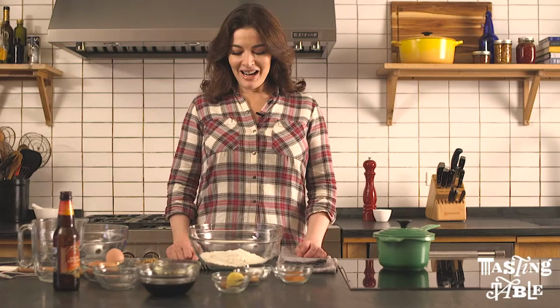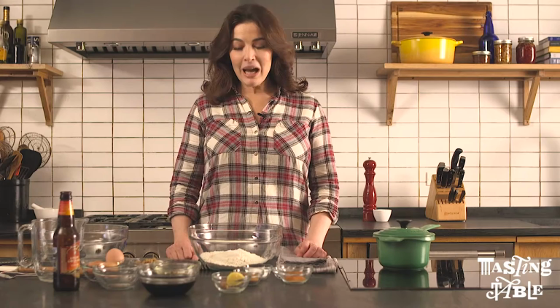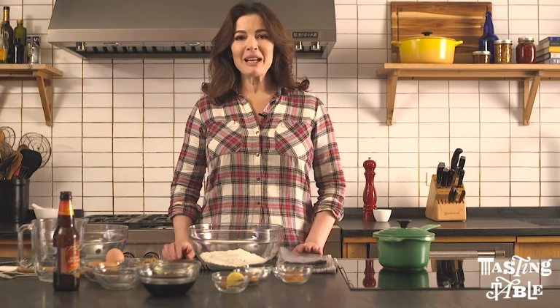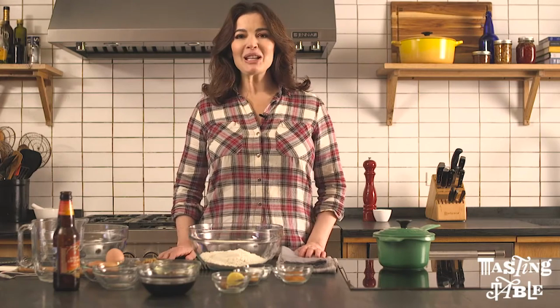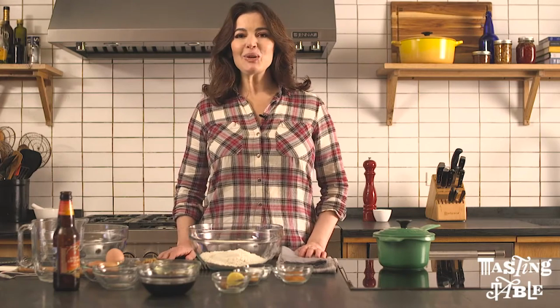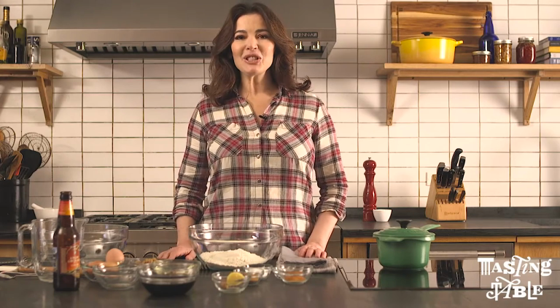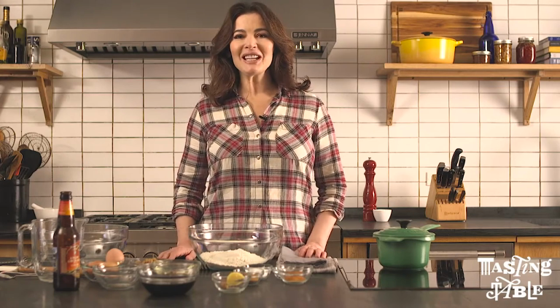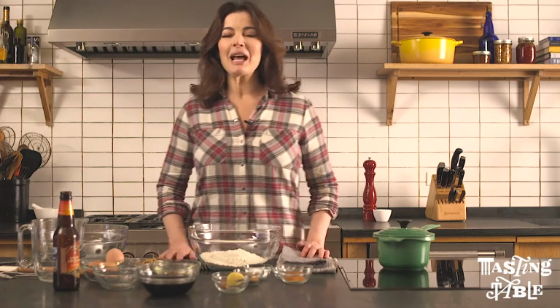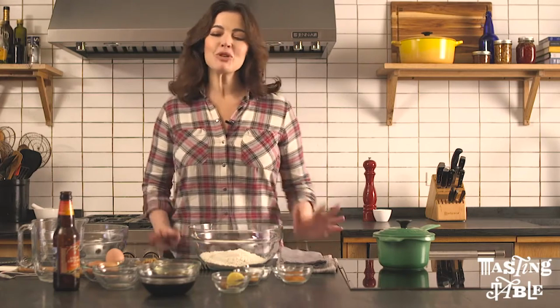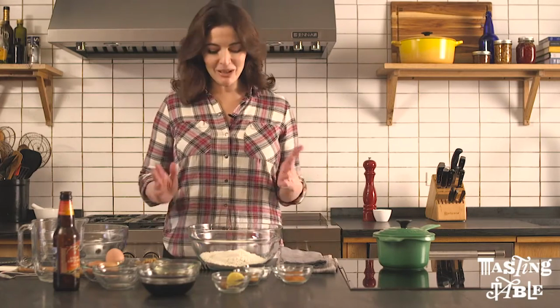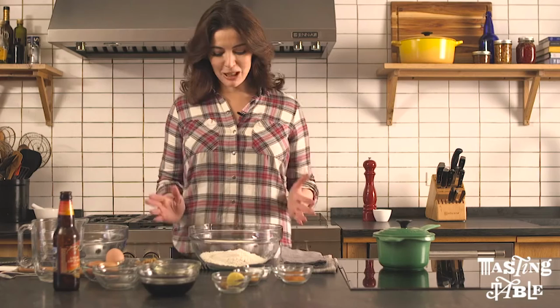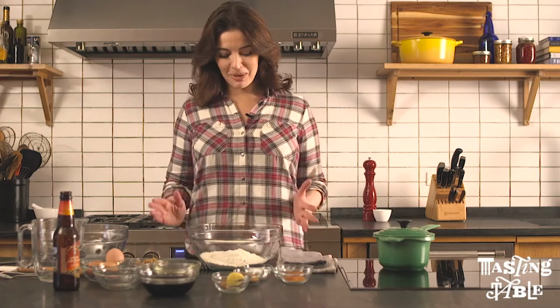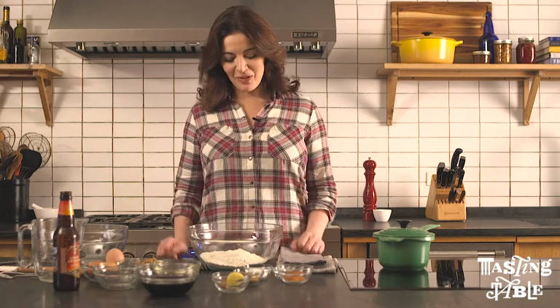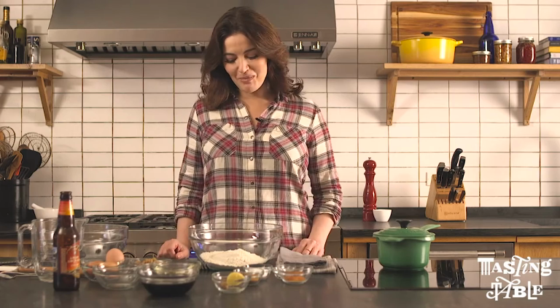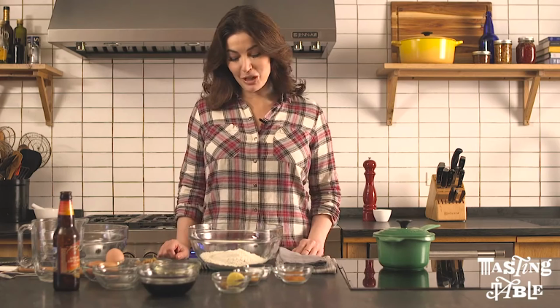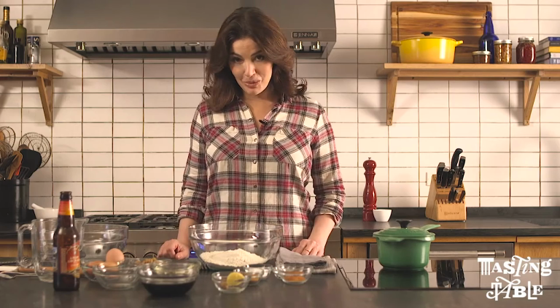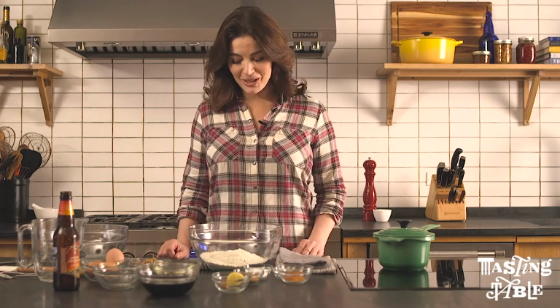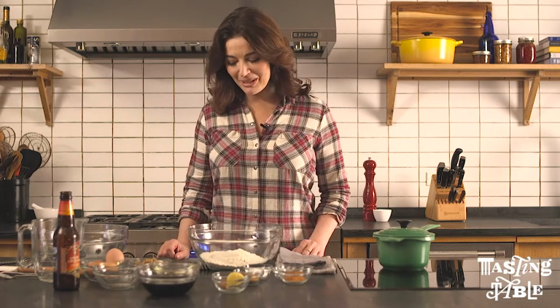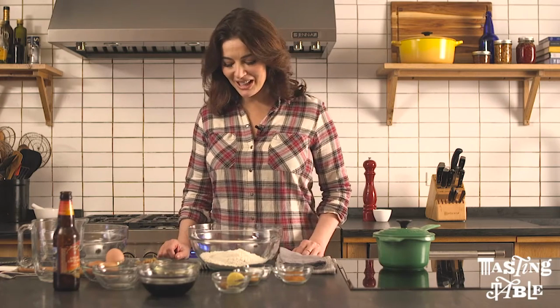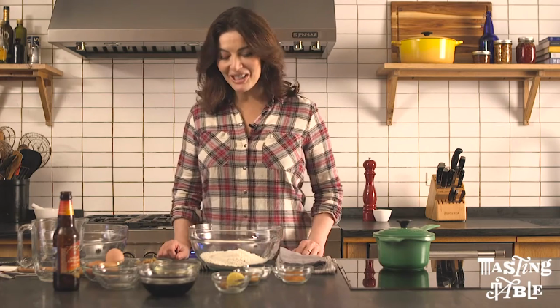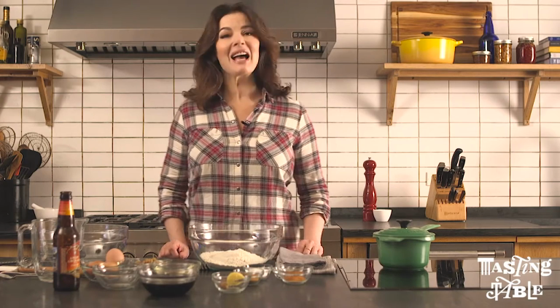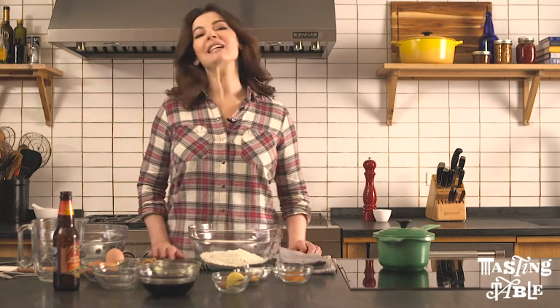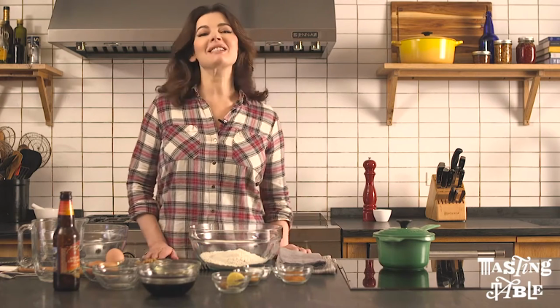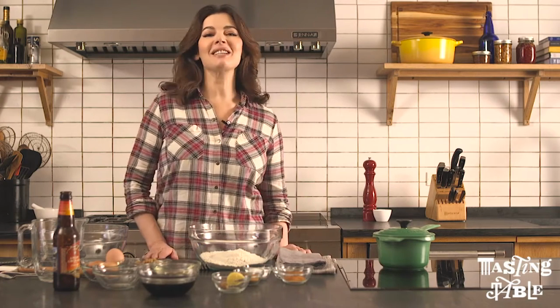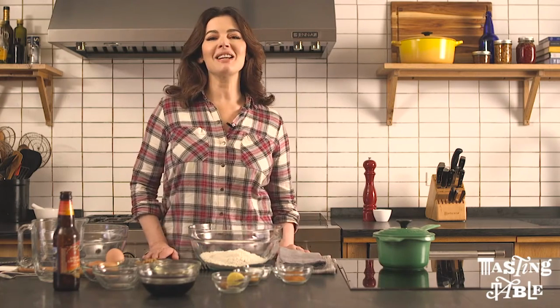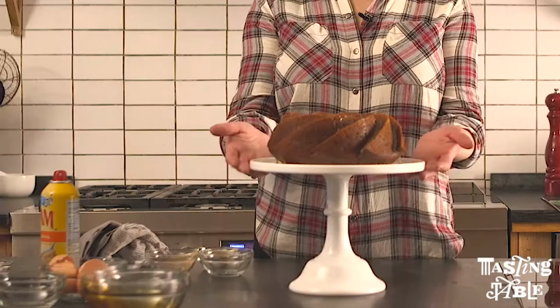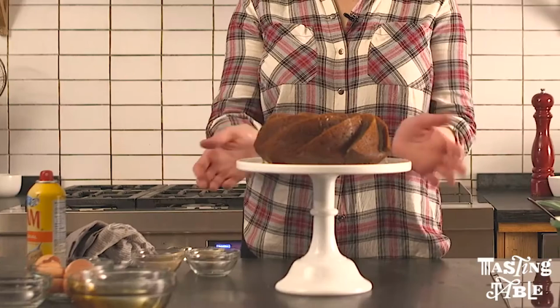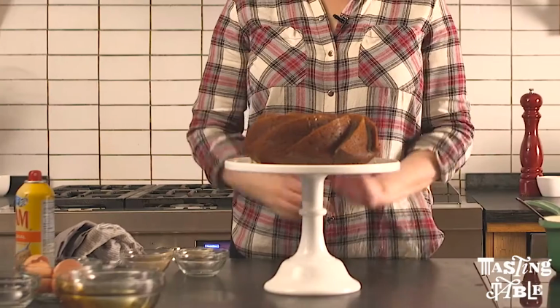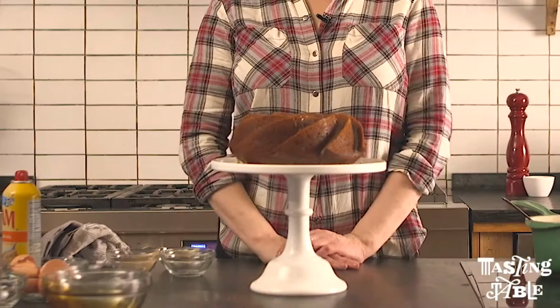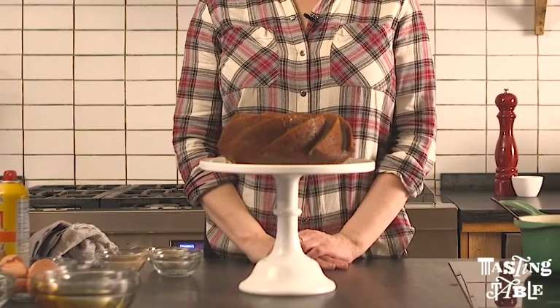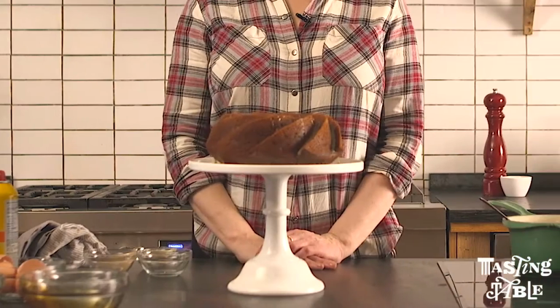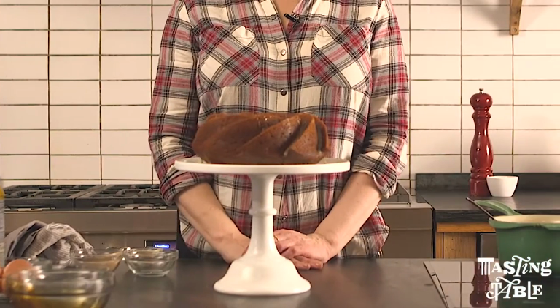I'm Nigella Lawson and I'm cooking a recipe from my new book, Simply Nigella — it's a cider and five spice bundt cake.